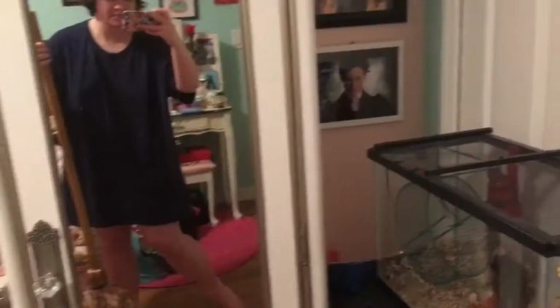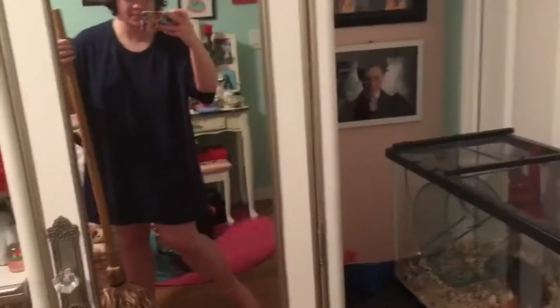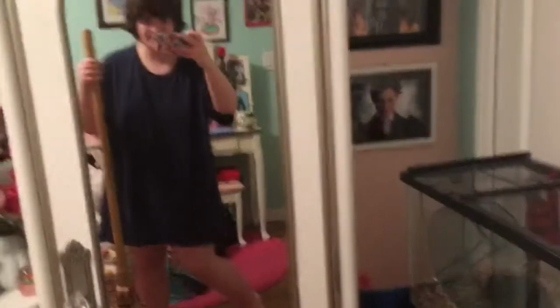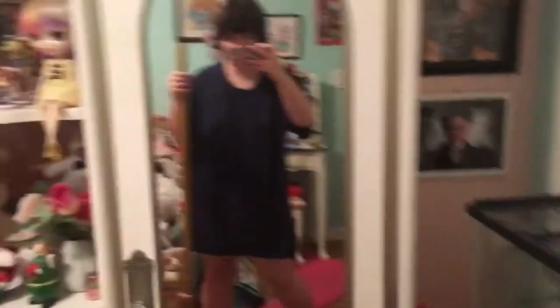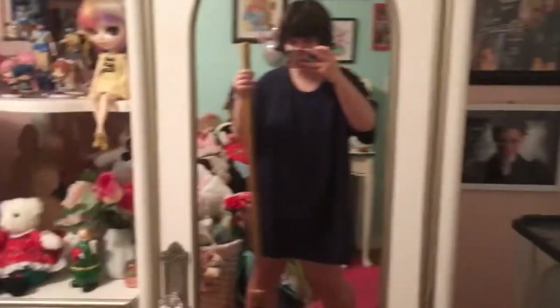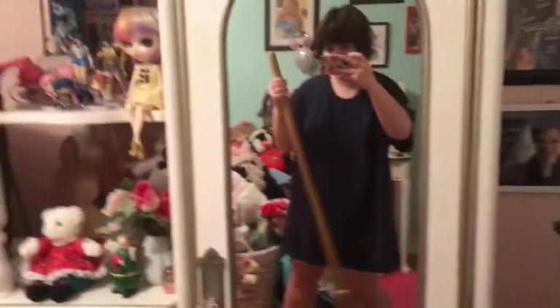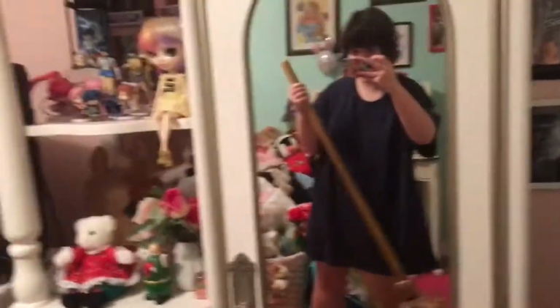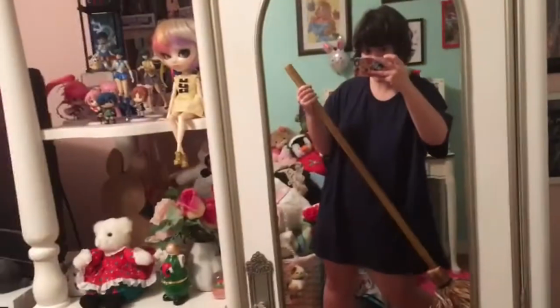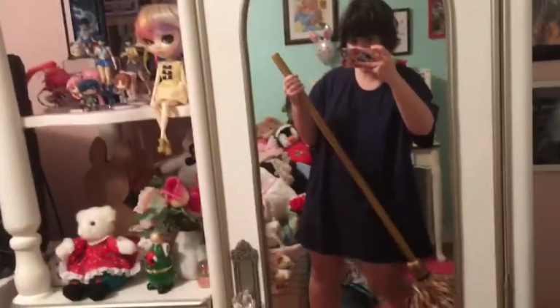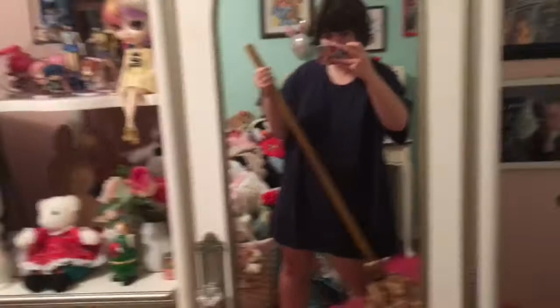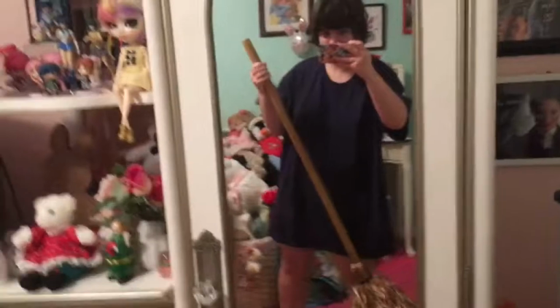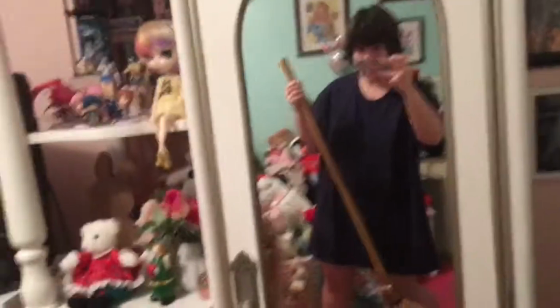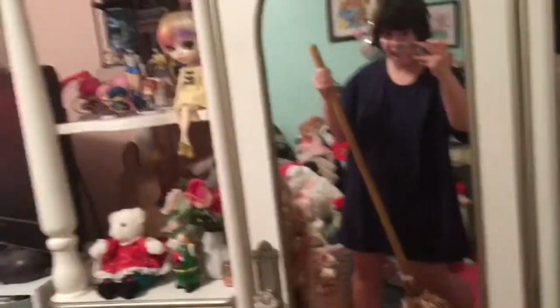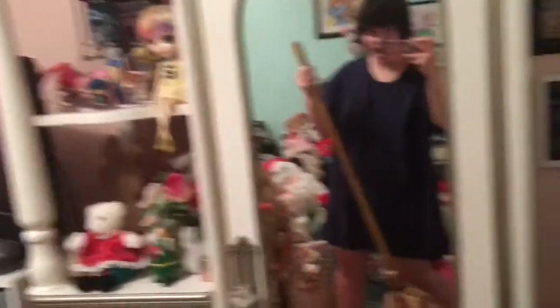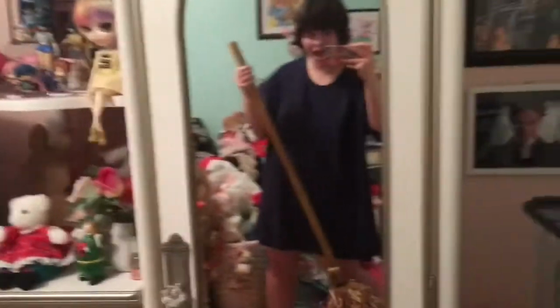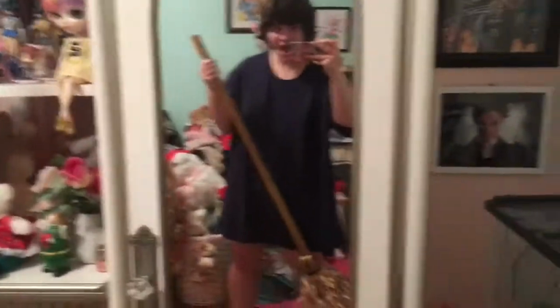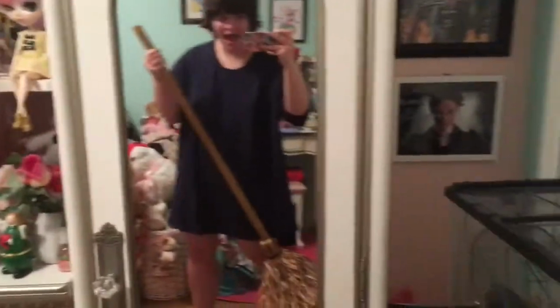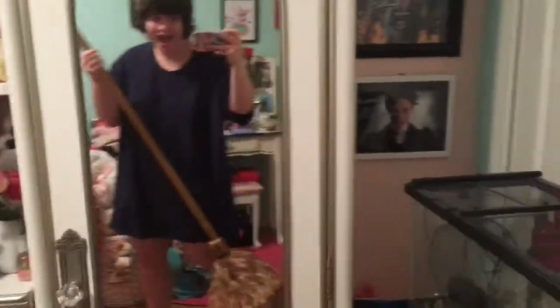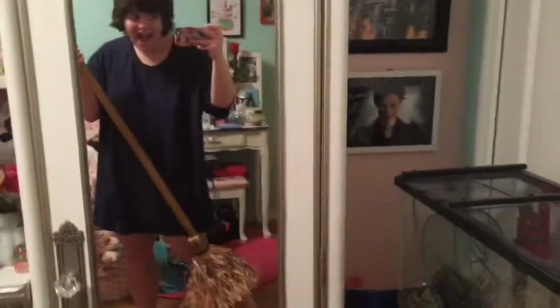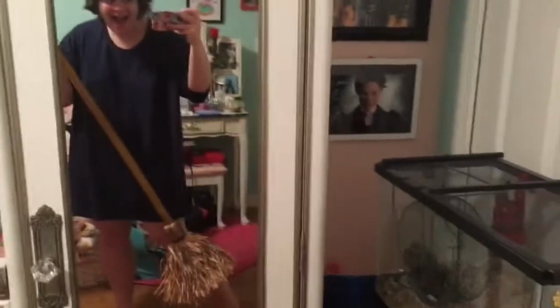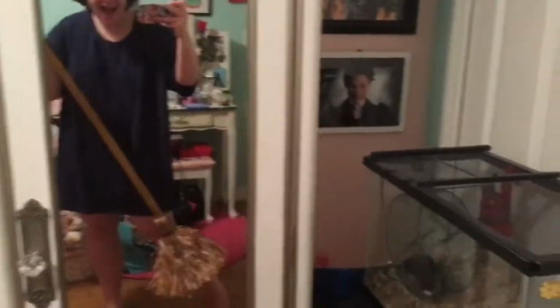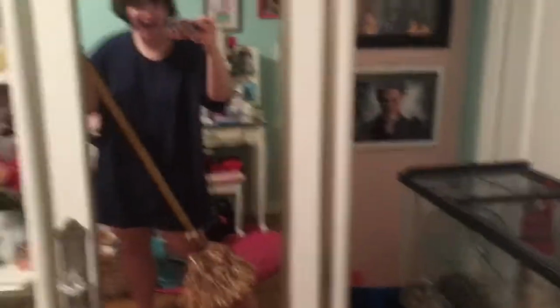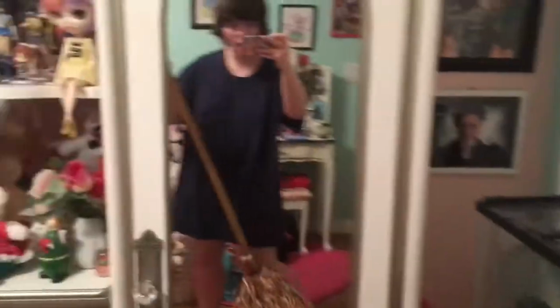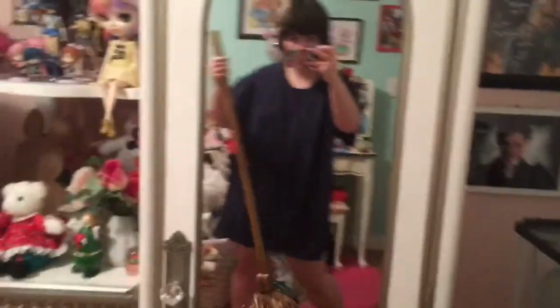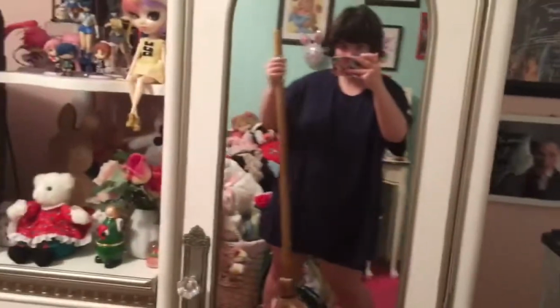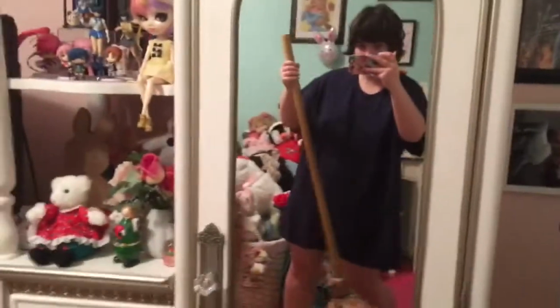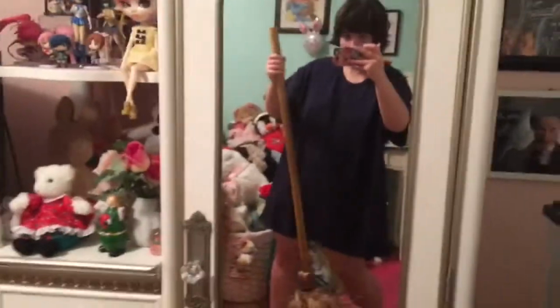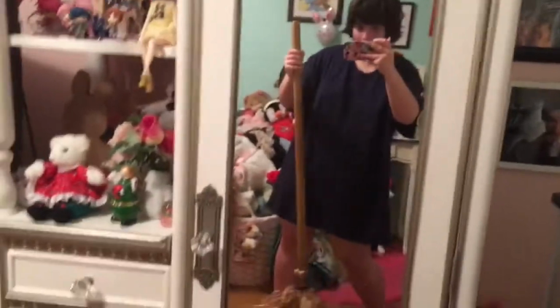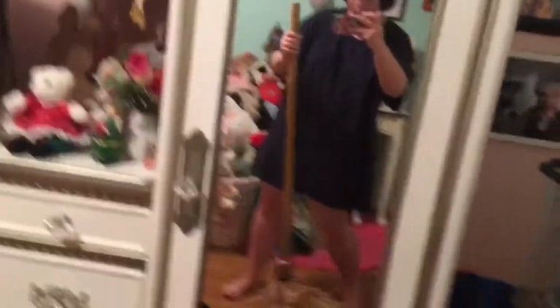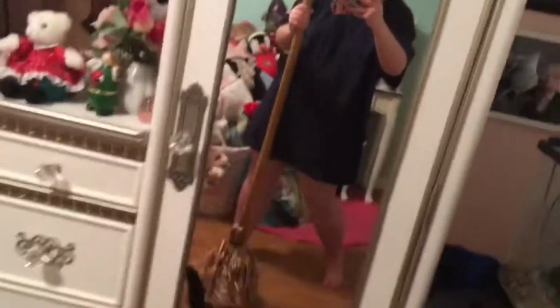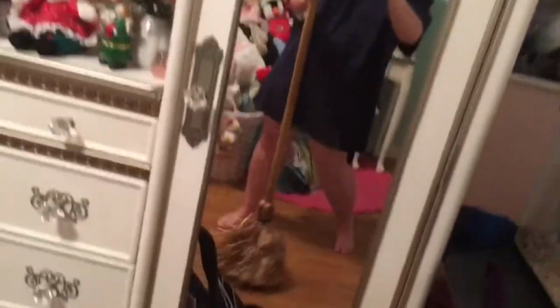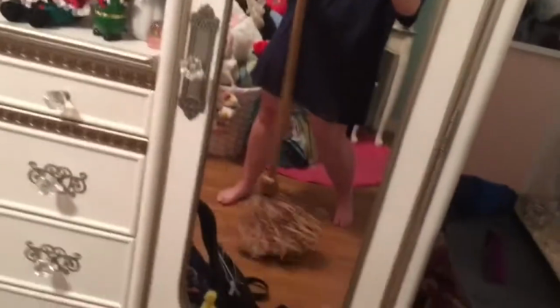My favorite substitute teacher let me borrow her broom, so that was awesome. And here's me posing with it like an asshole — yay.